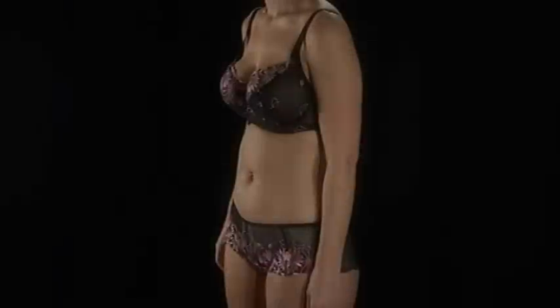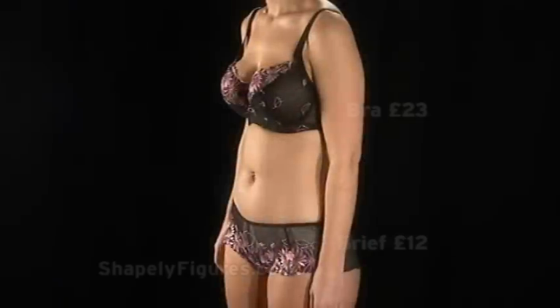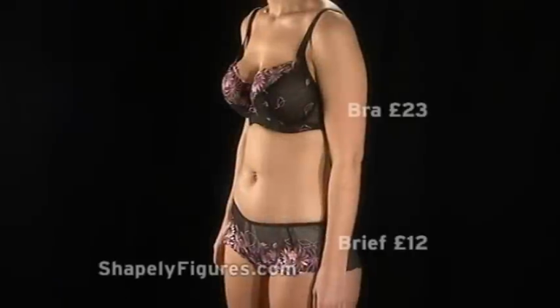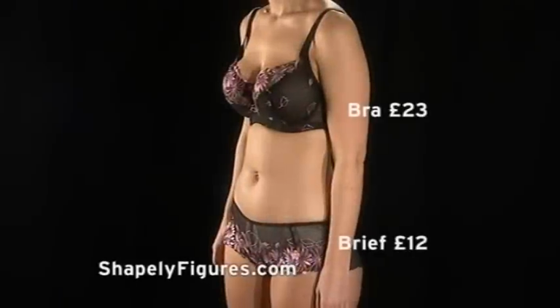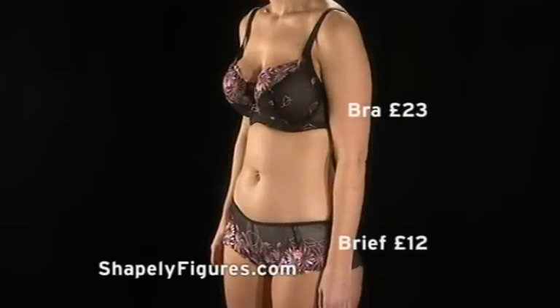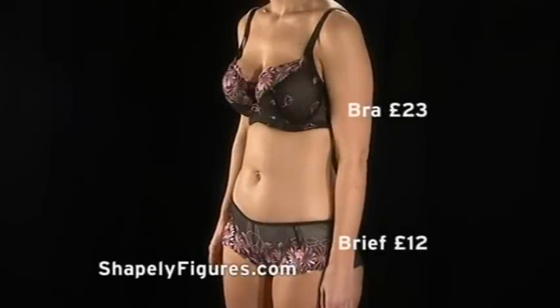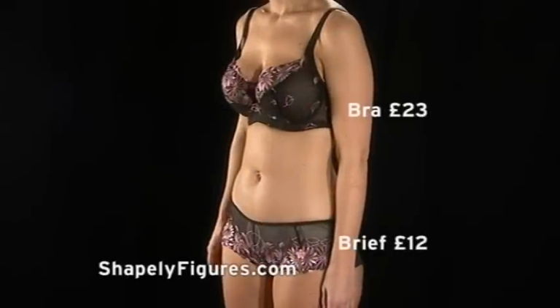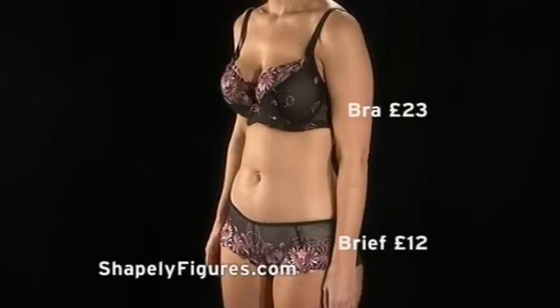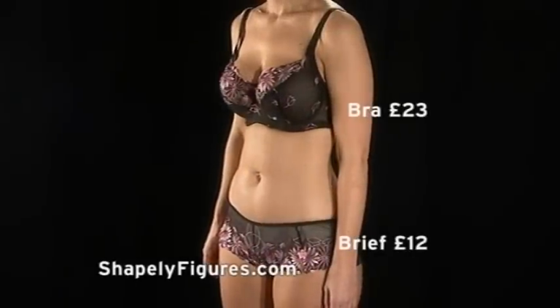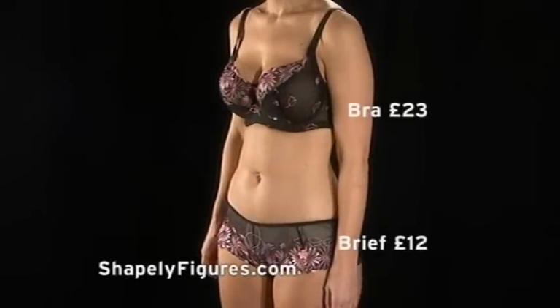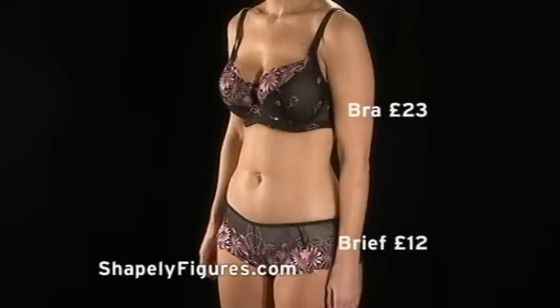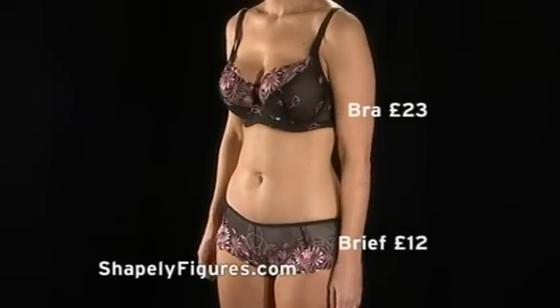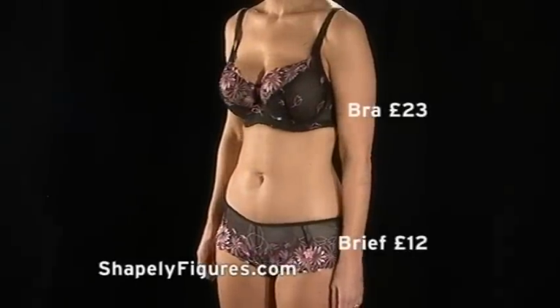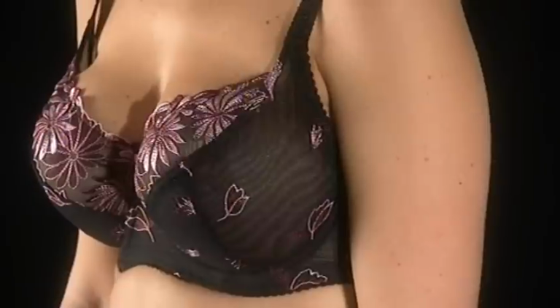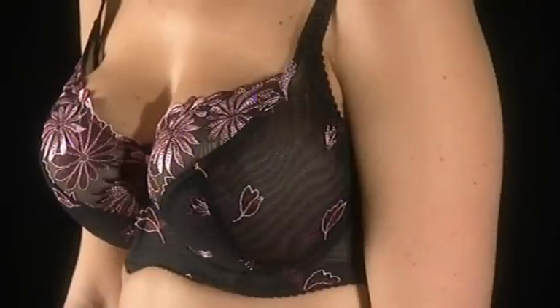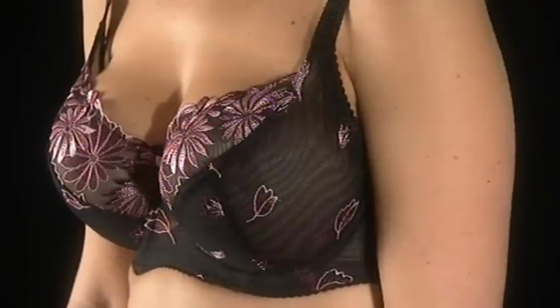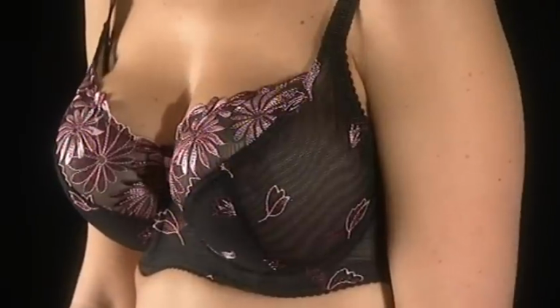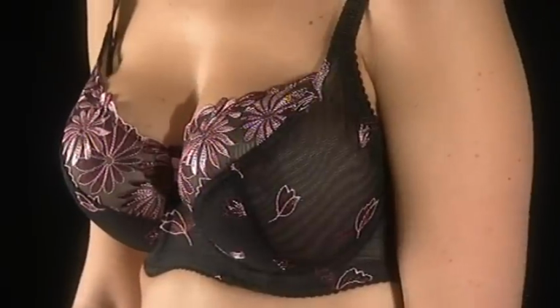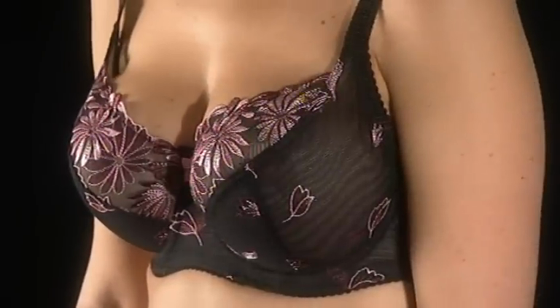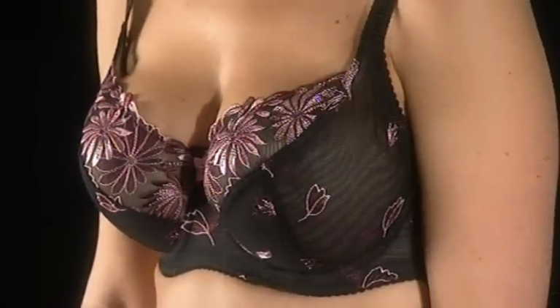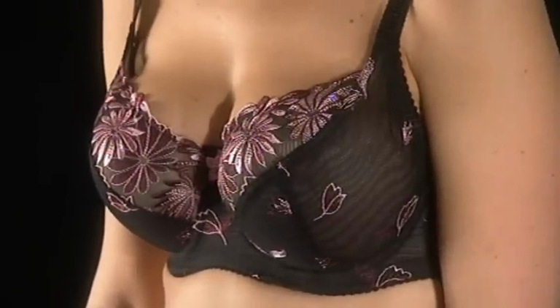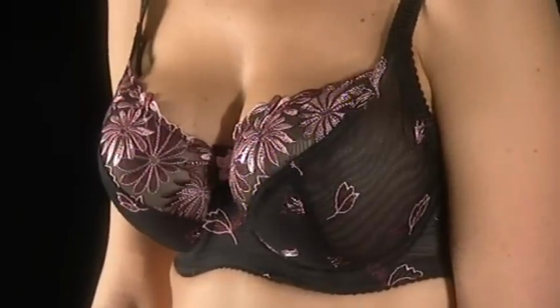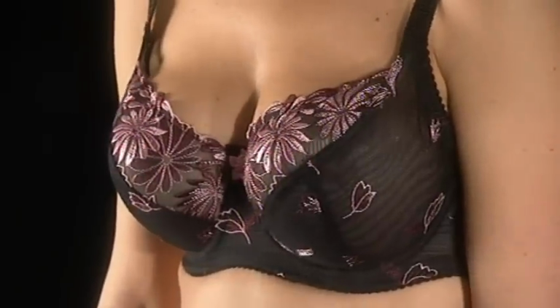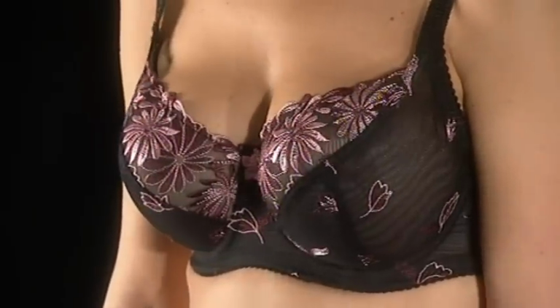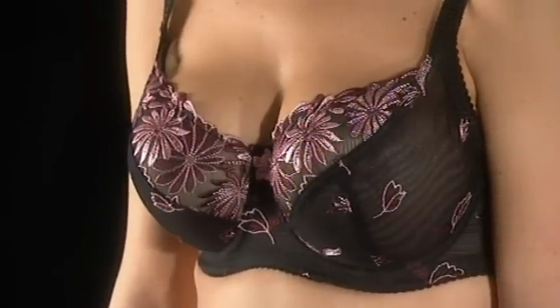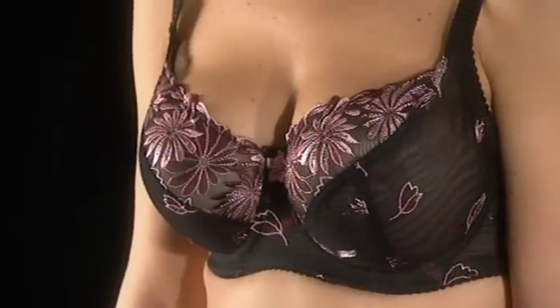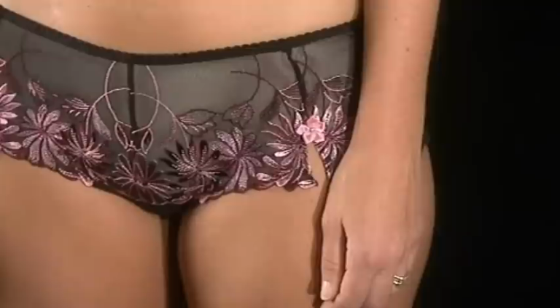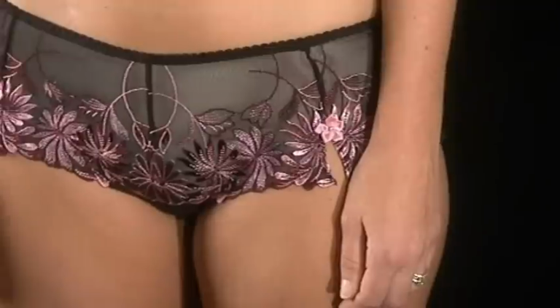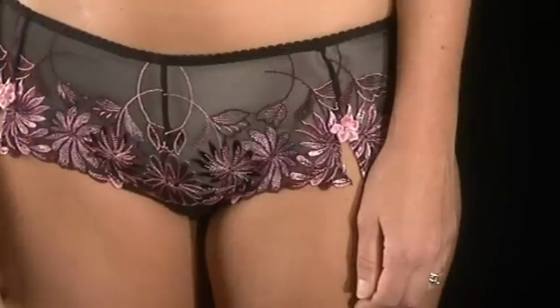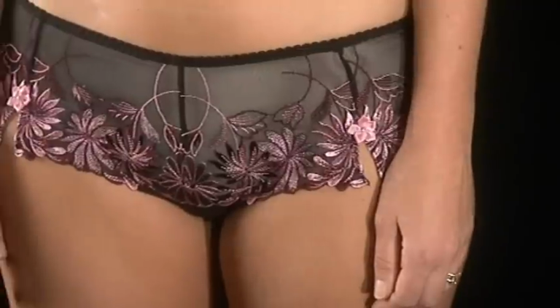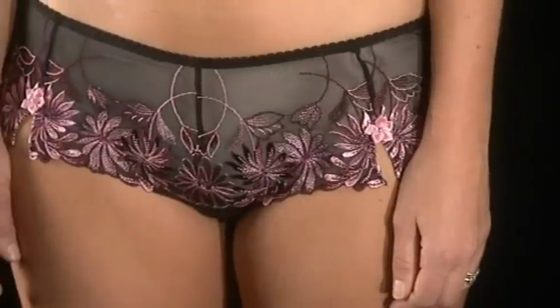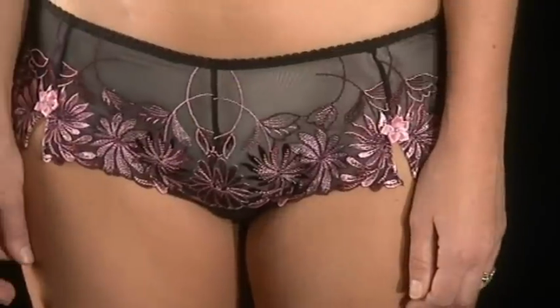For top-heavy girls, the mission is to even out your proportions by teaming up a good support bra with a full brief, so you look perfectly in proportion.